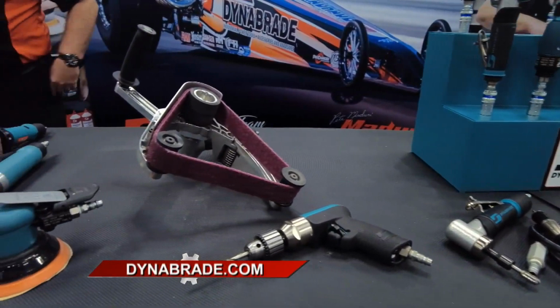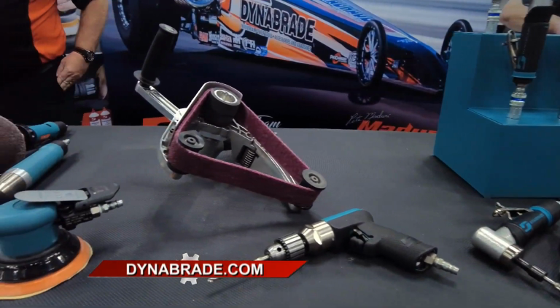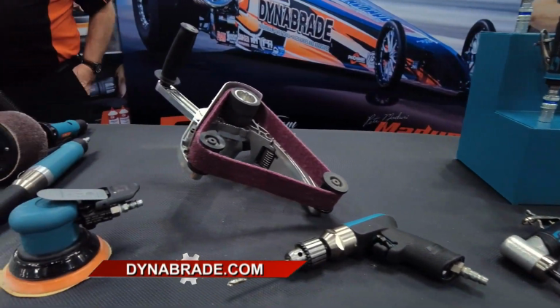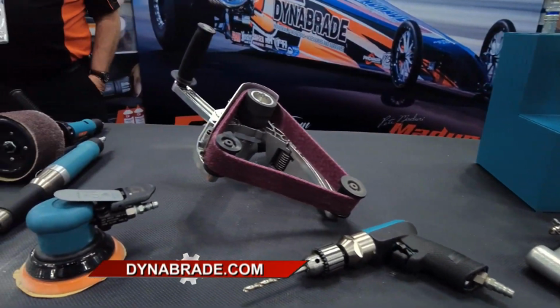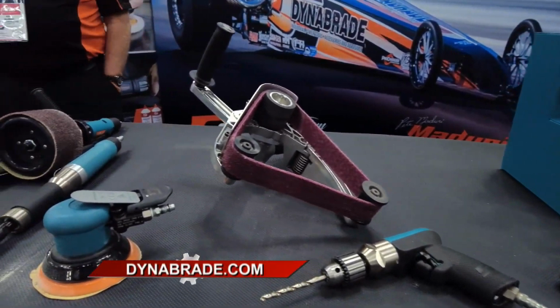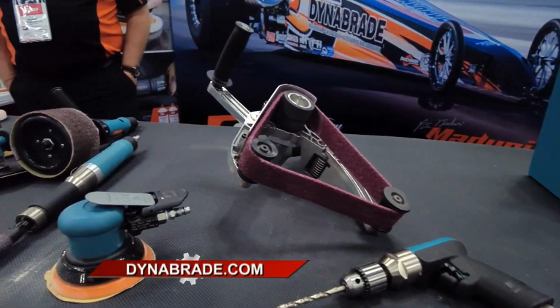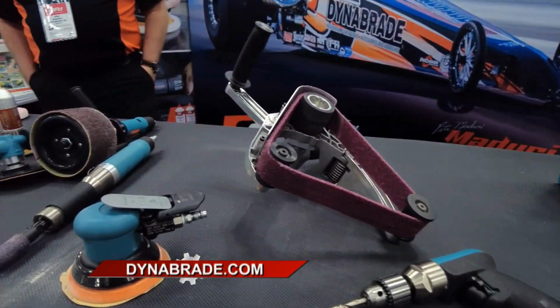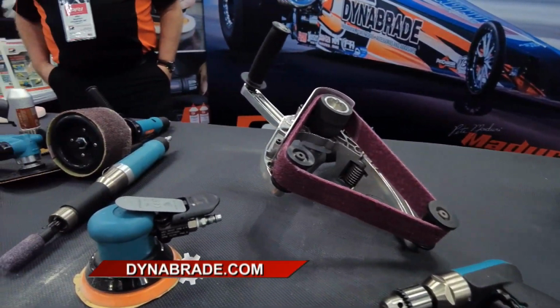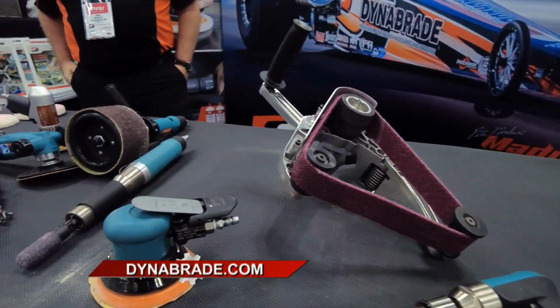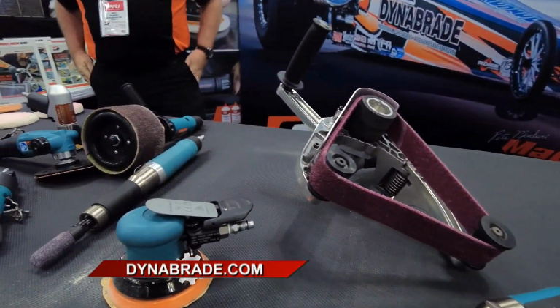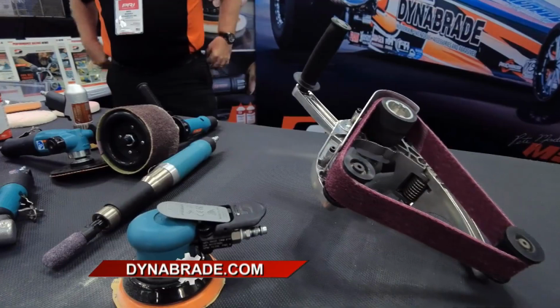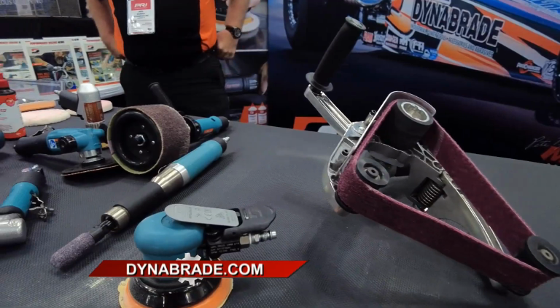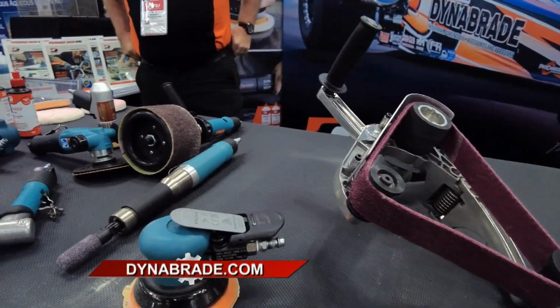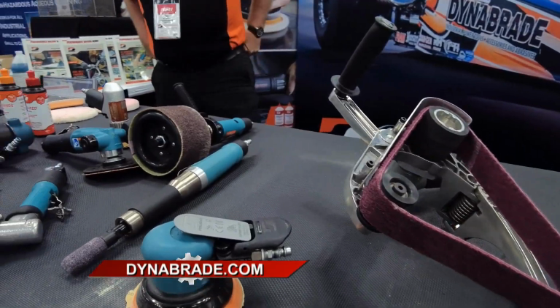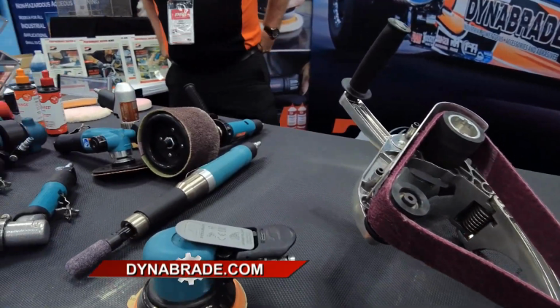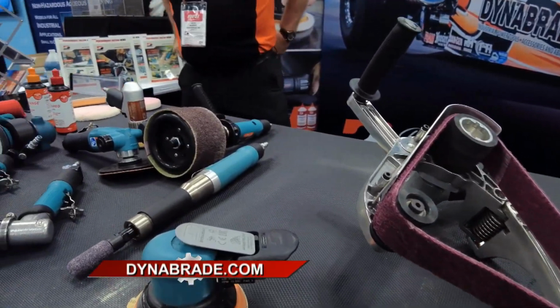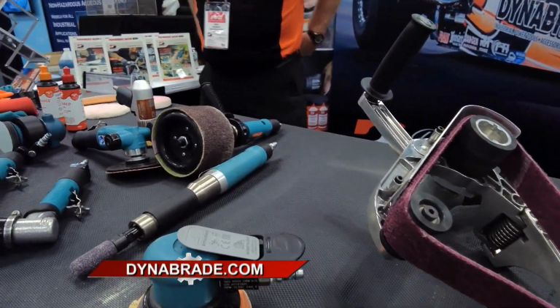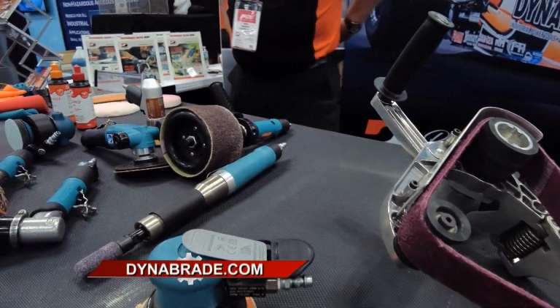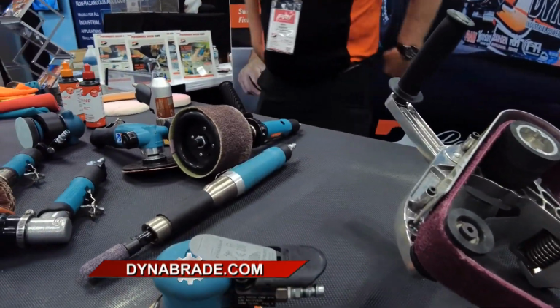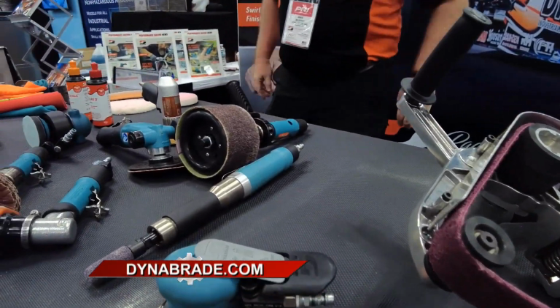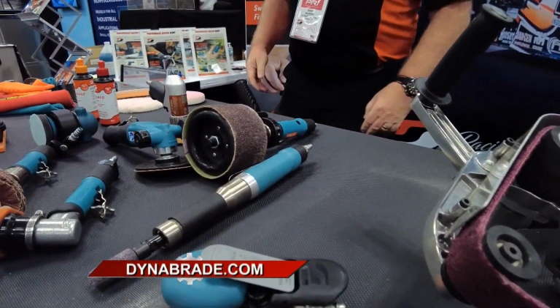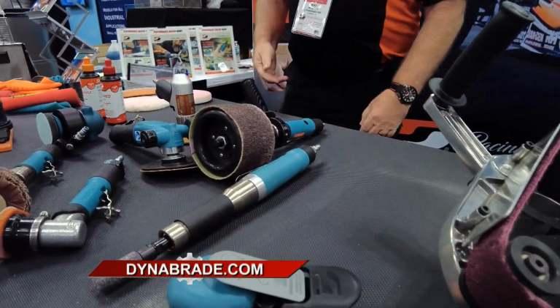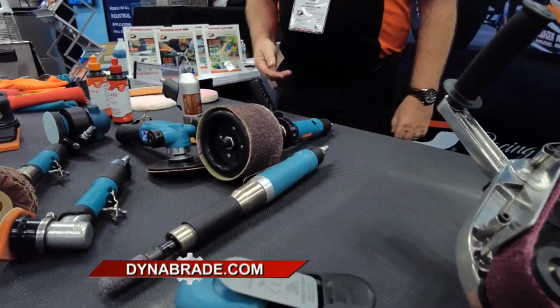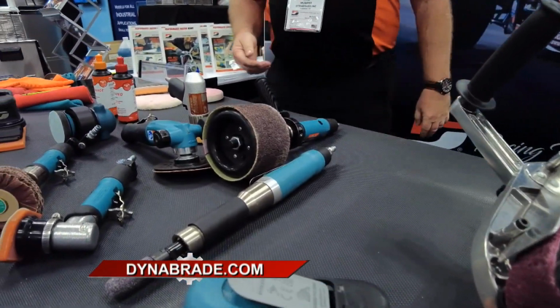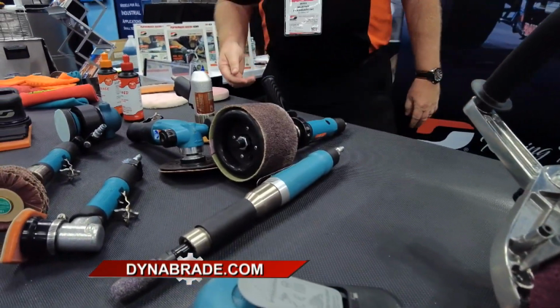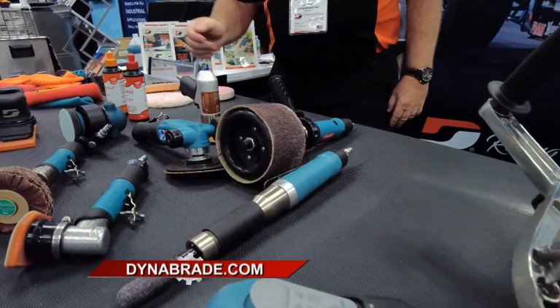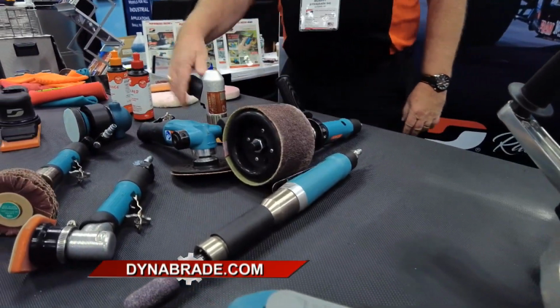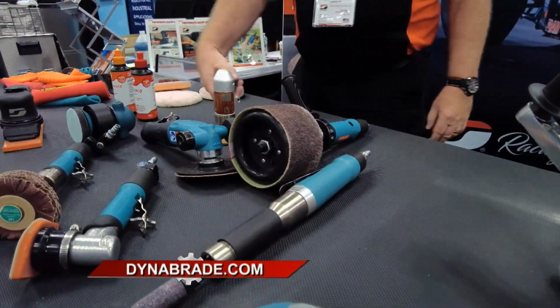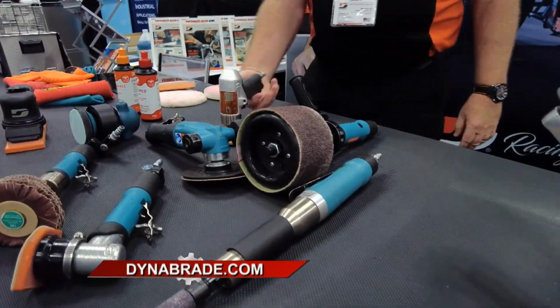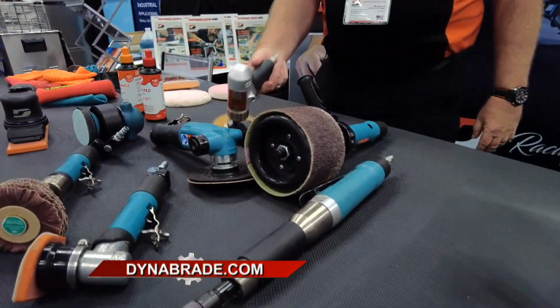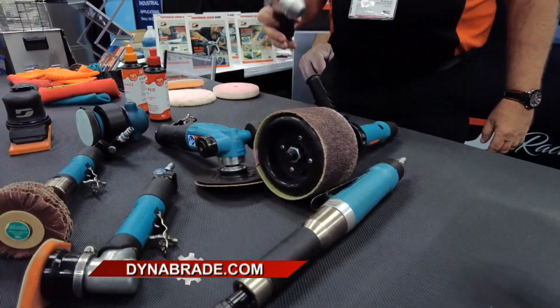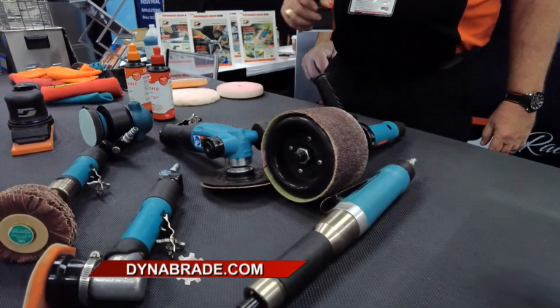If you need to buff, if you need to grind, if you need to polish, Dynabraid is your one-stop shop. DynaBraid.com.